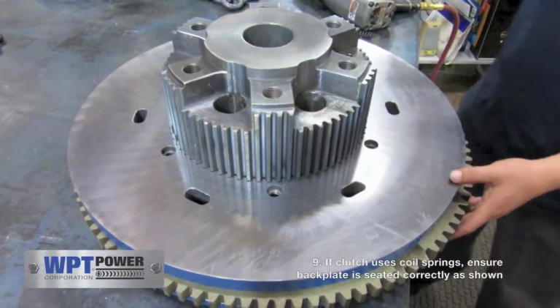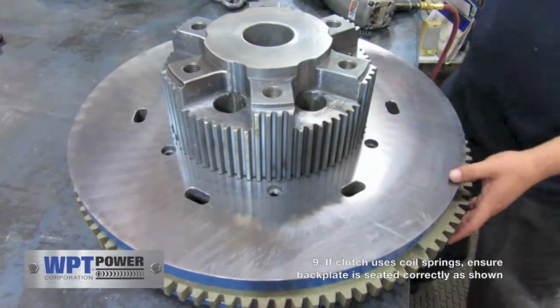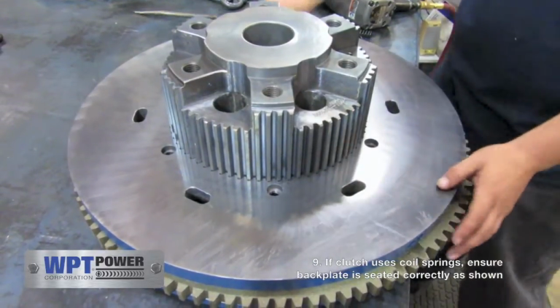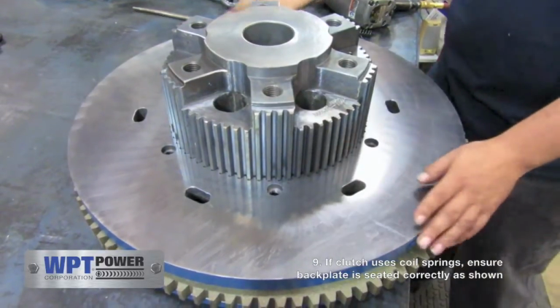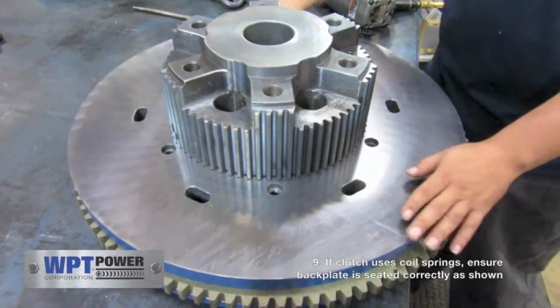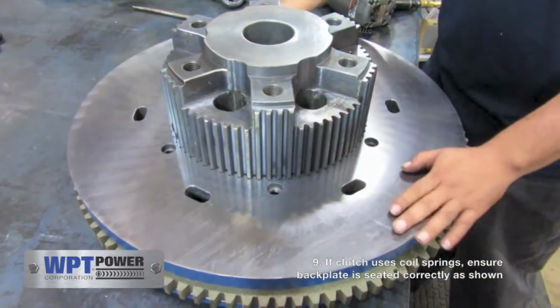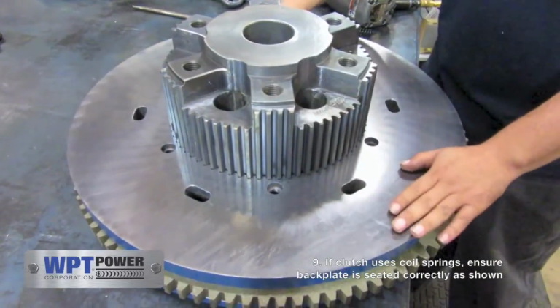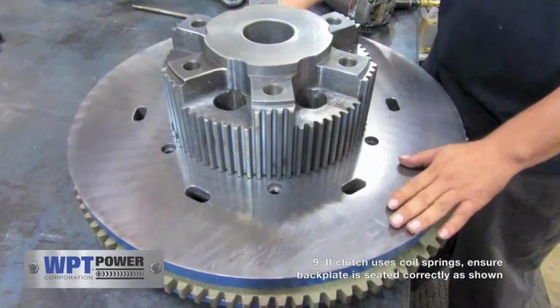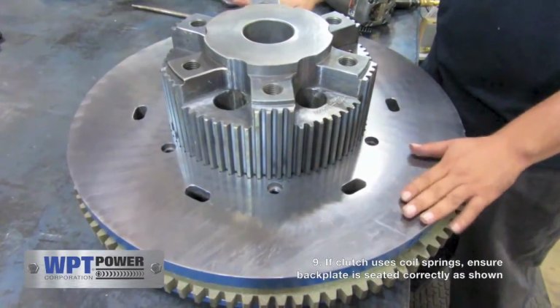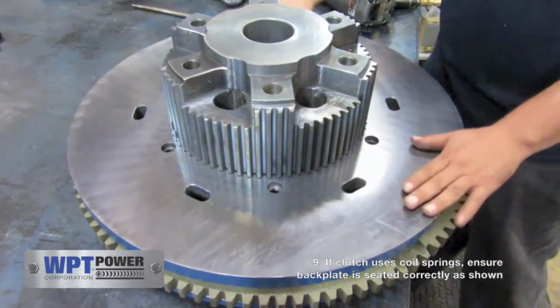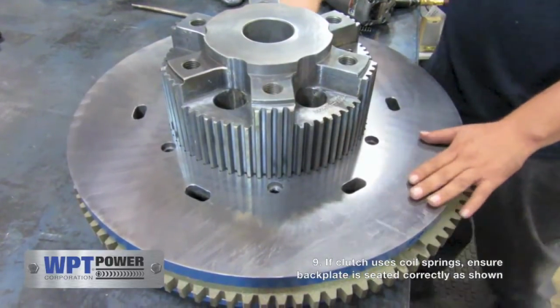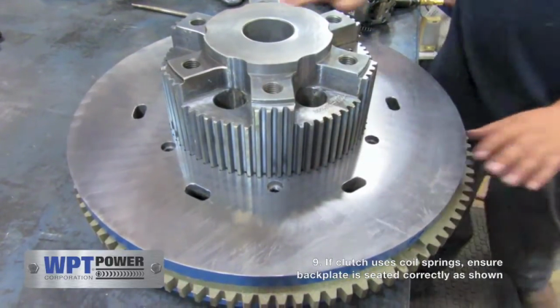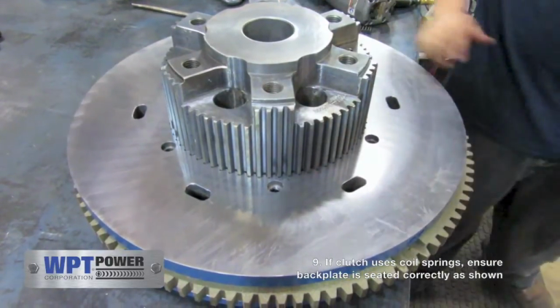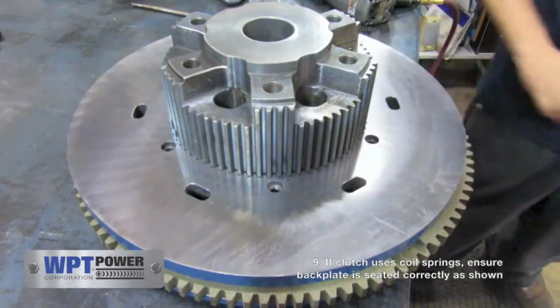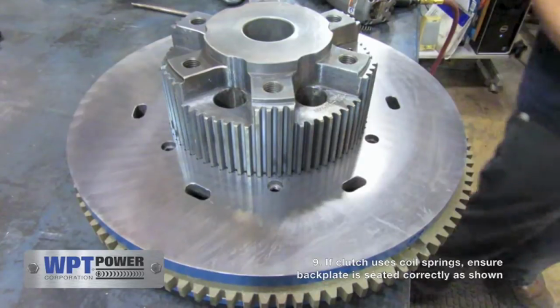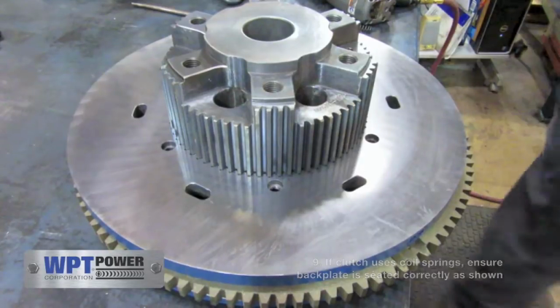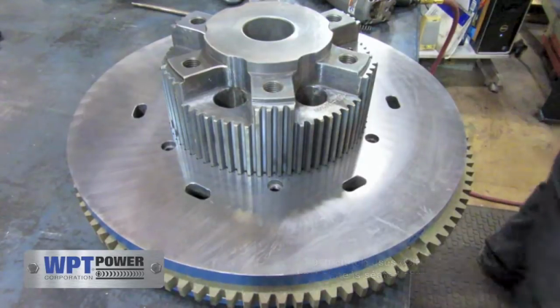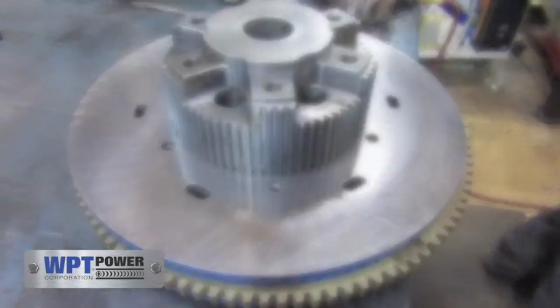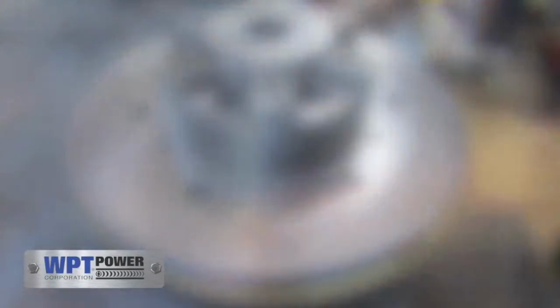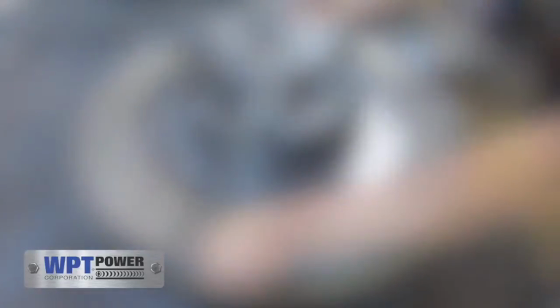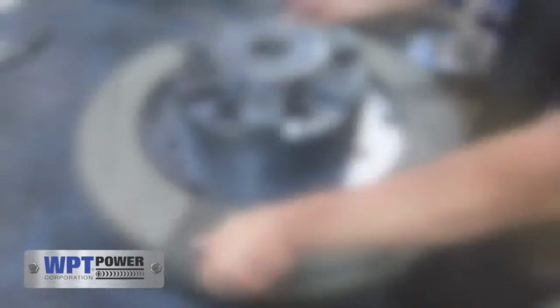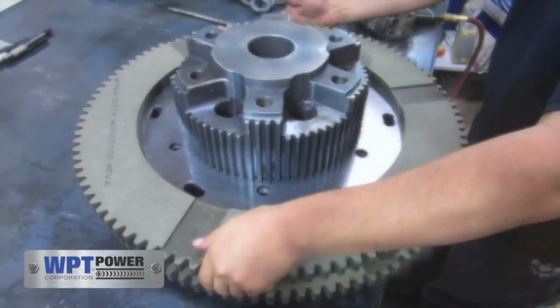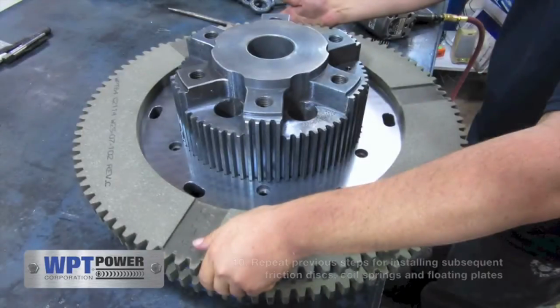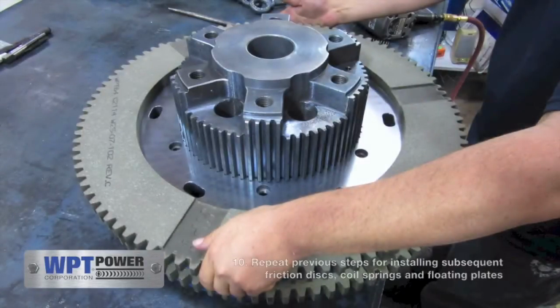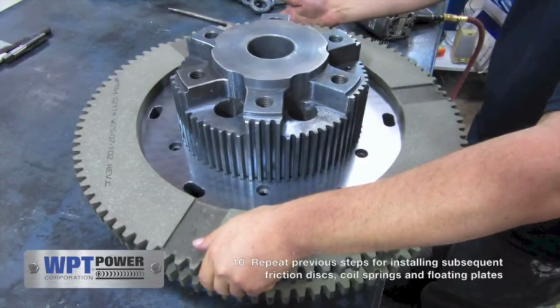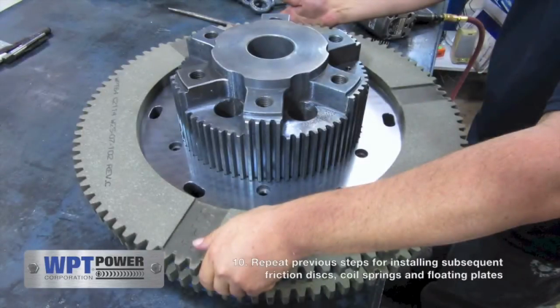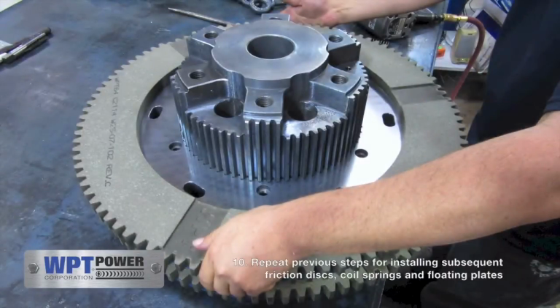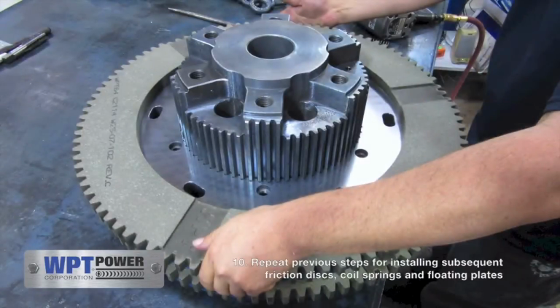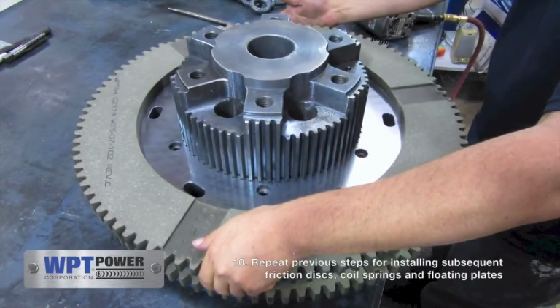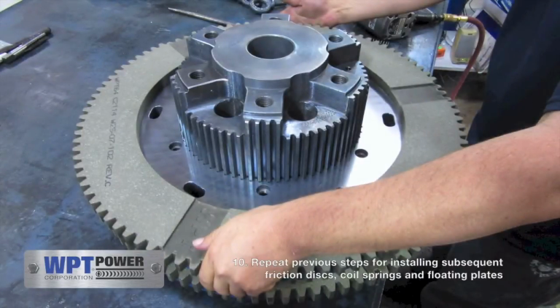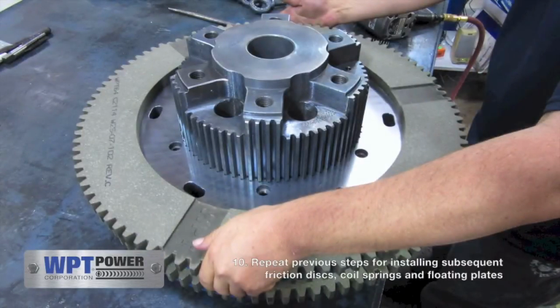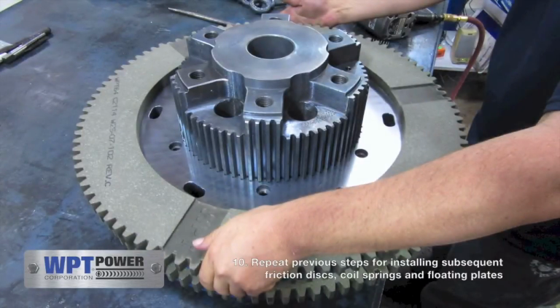Temporary dowels may be inserted in the spring pocket through holes to assist in coil spring installation.